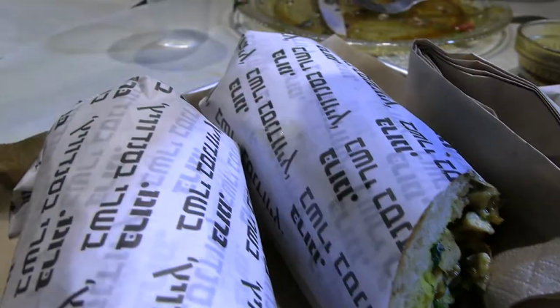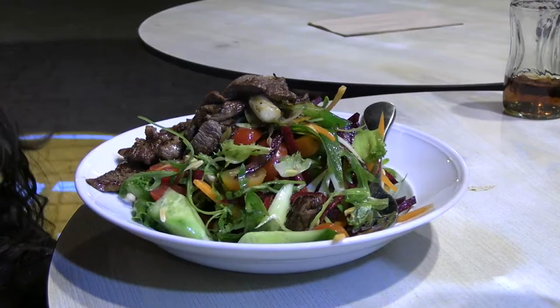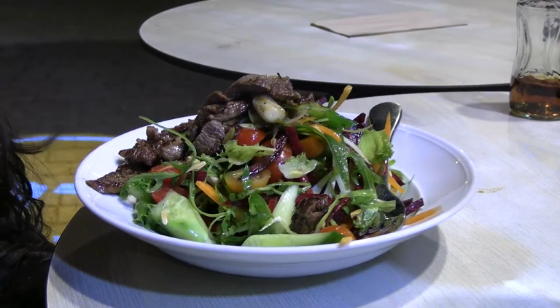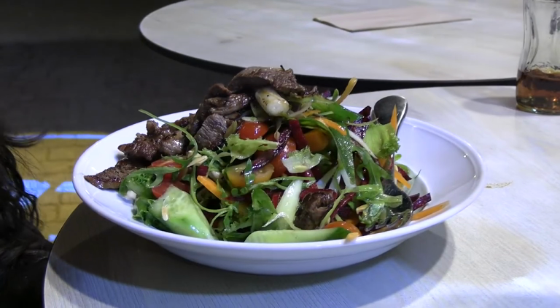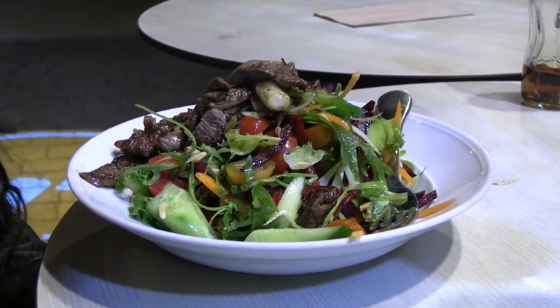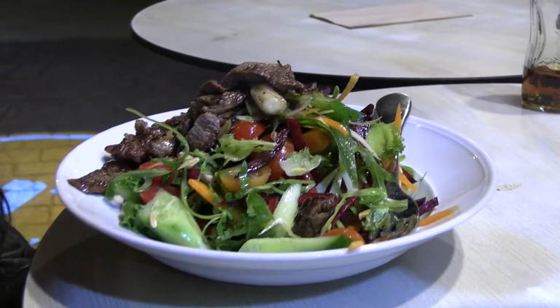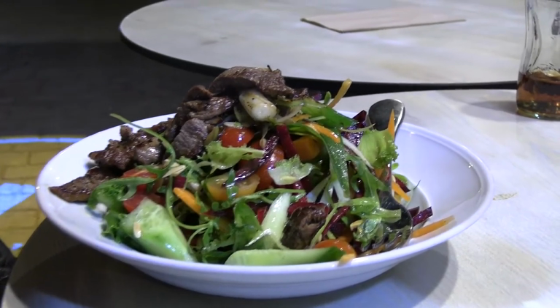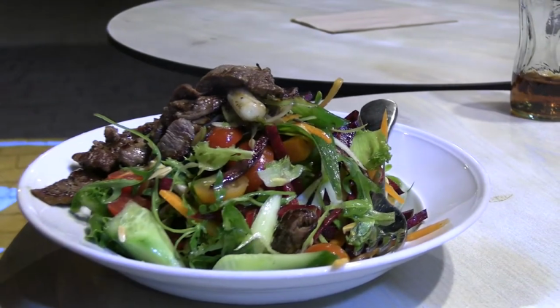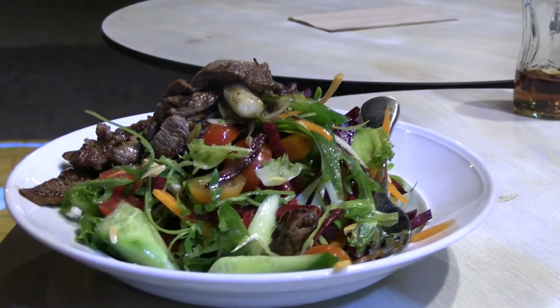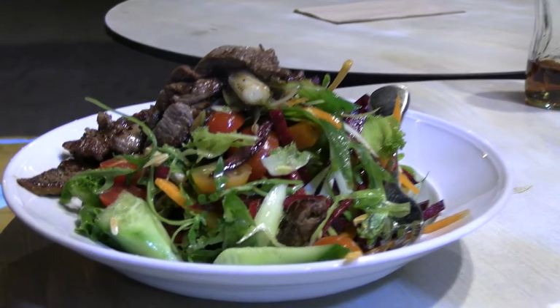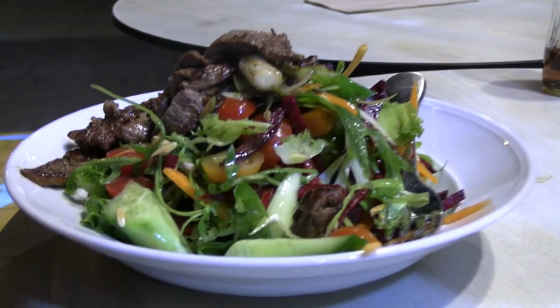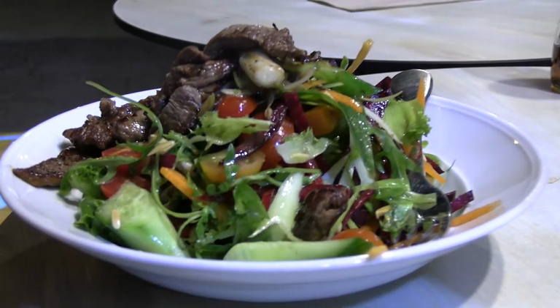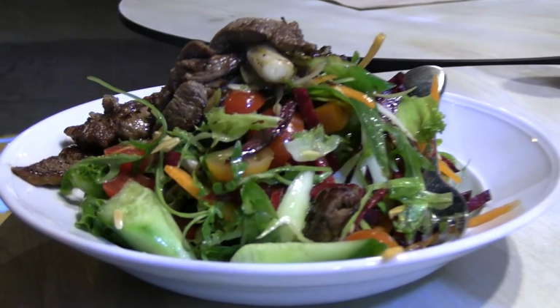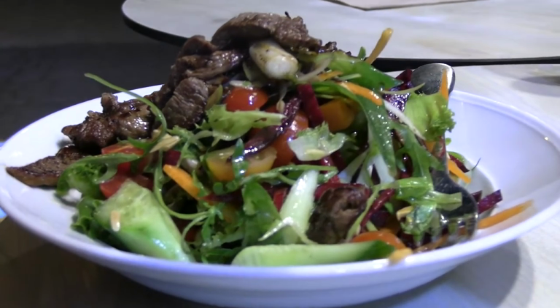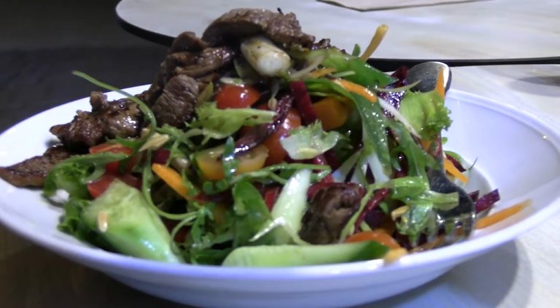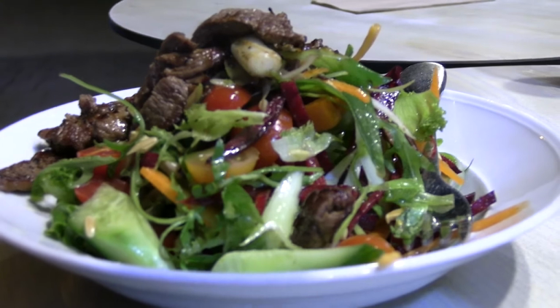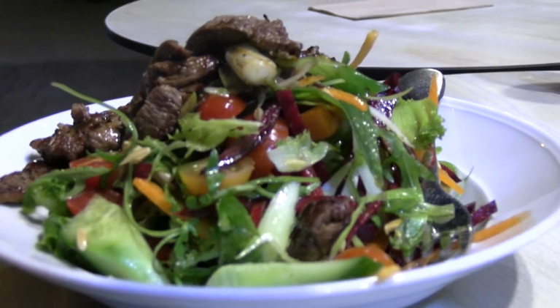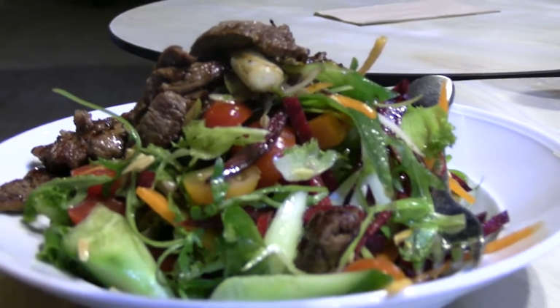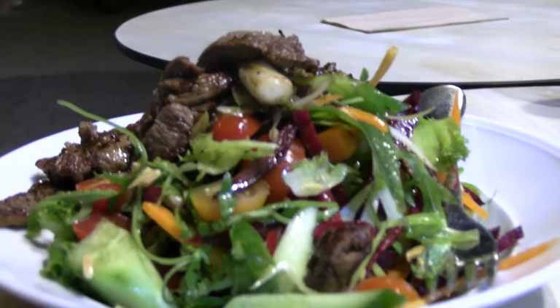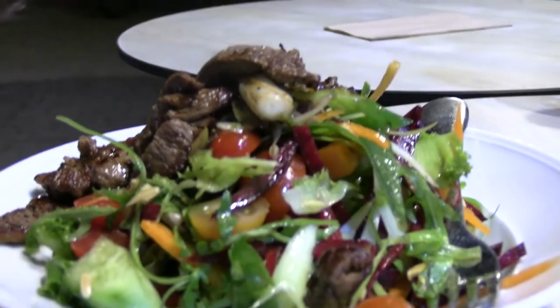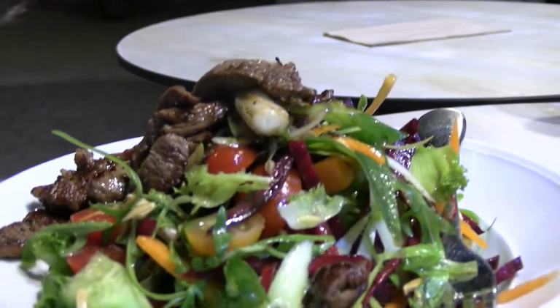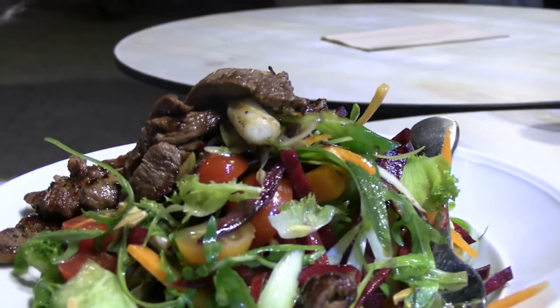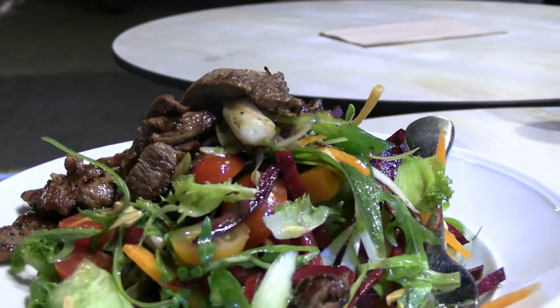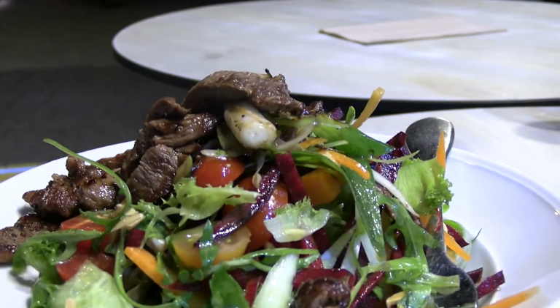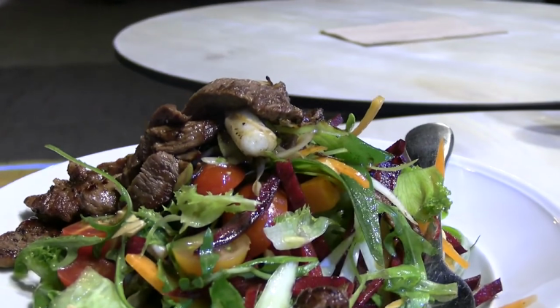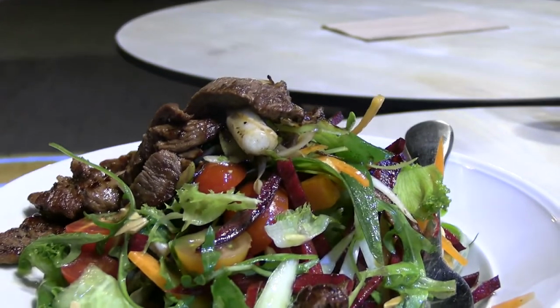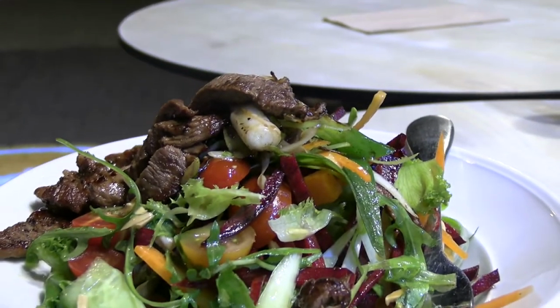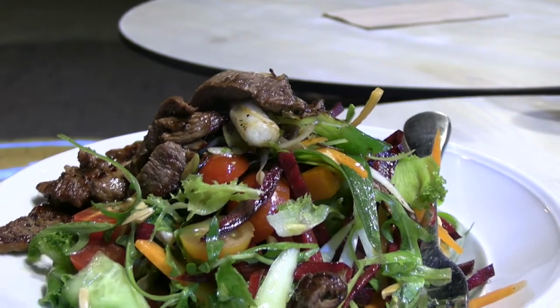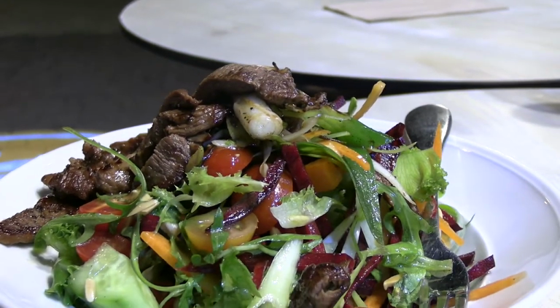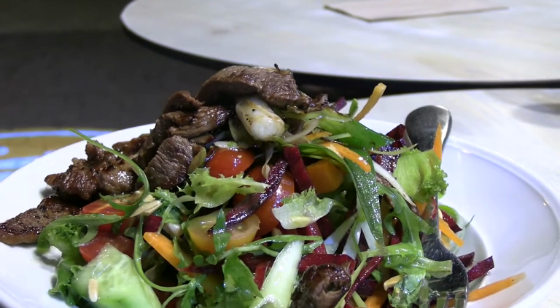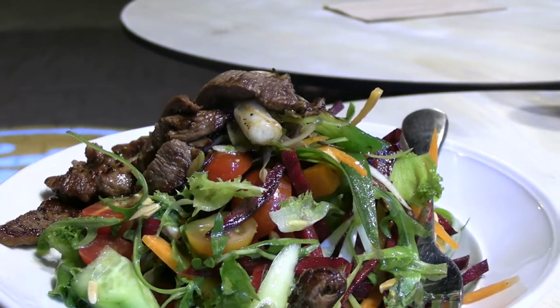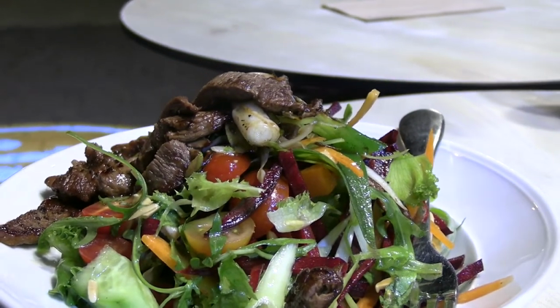This is the Miss Tokyo steak, and you can see it's a salad with lots of greenery and excellent beef on top.